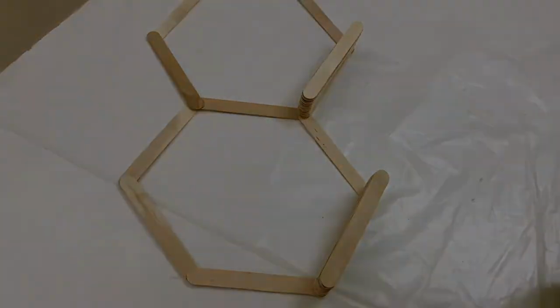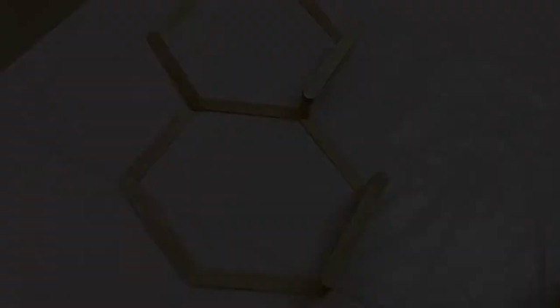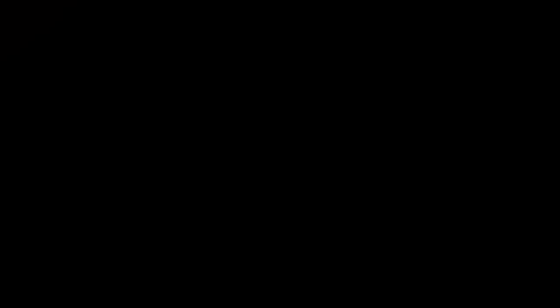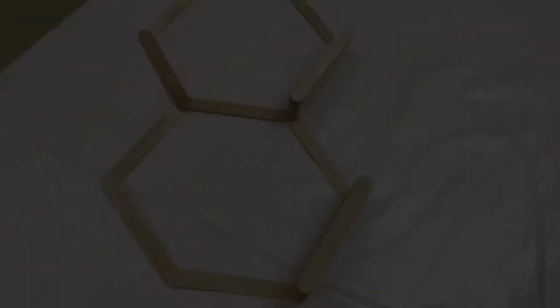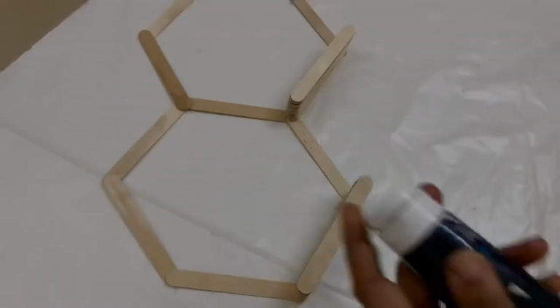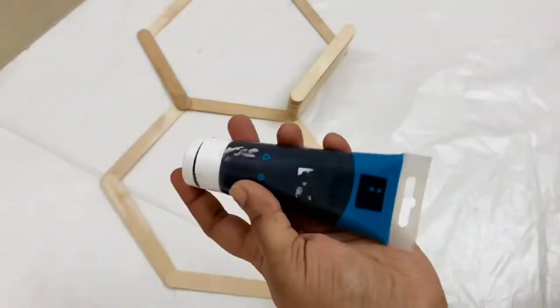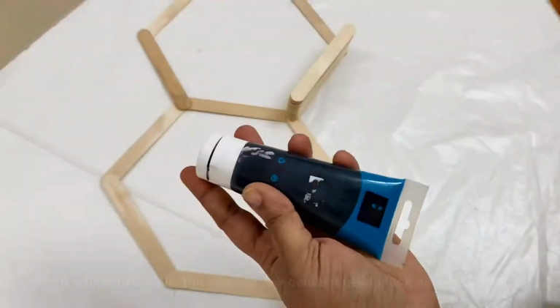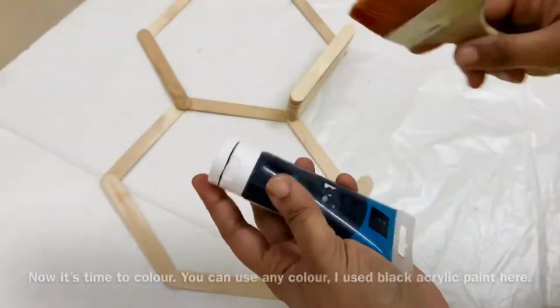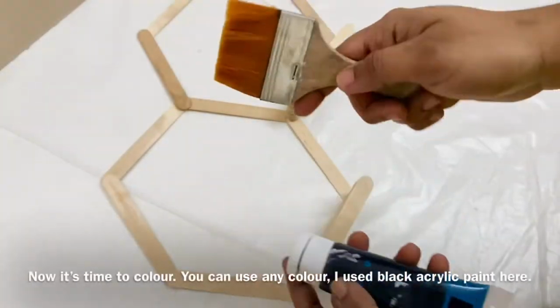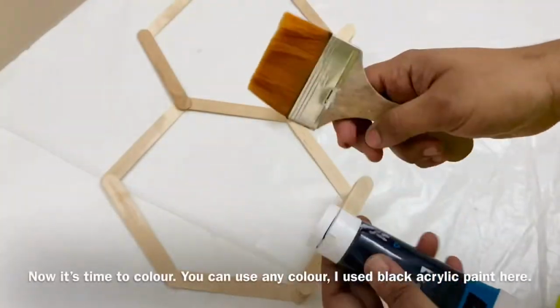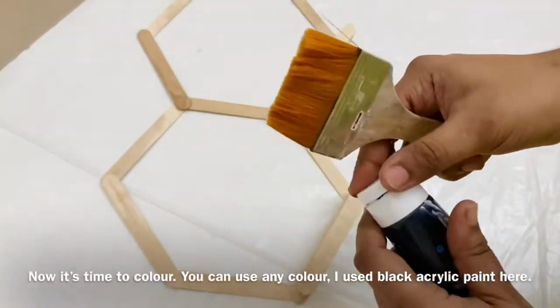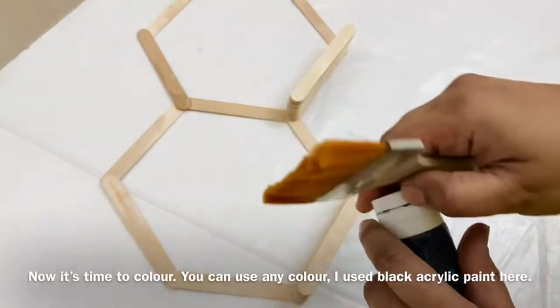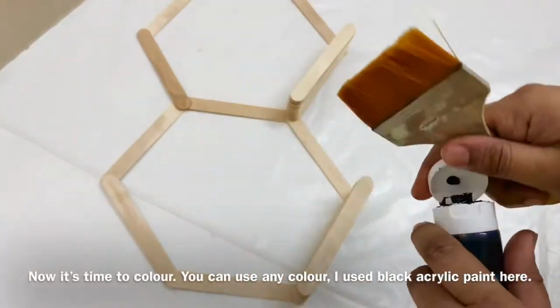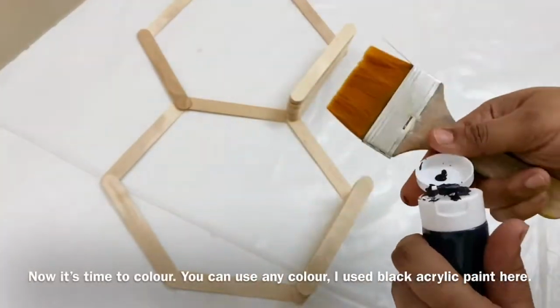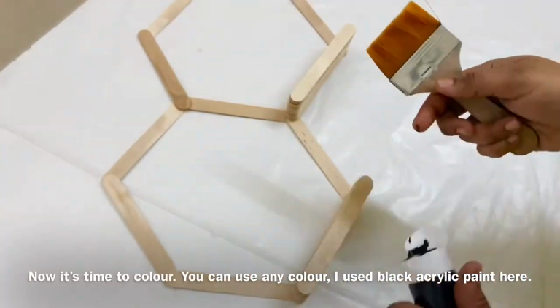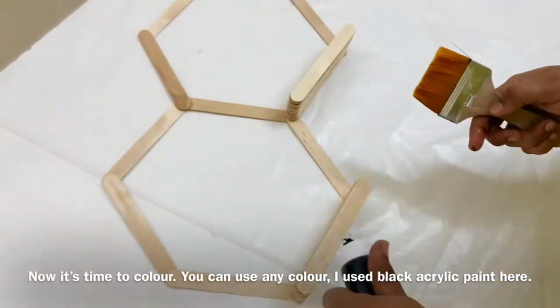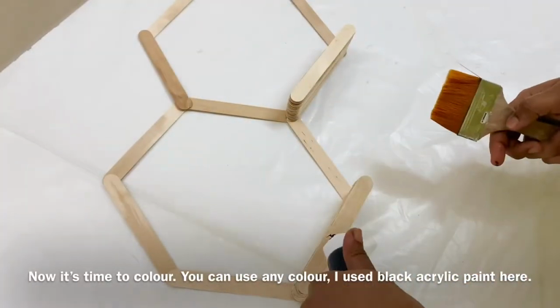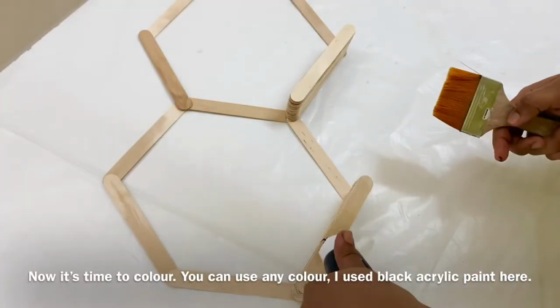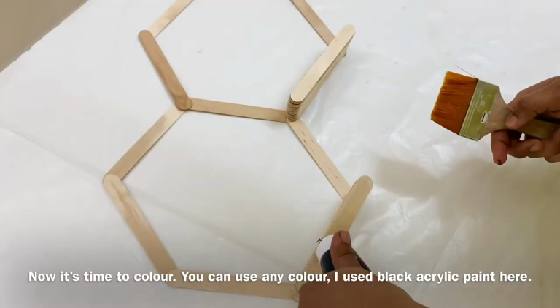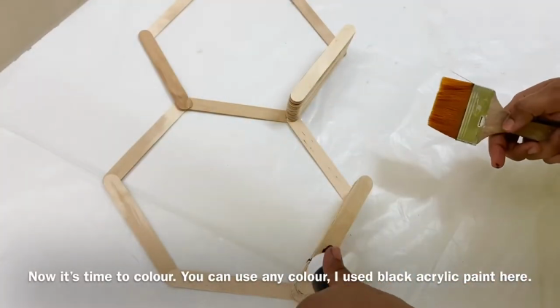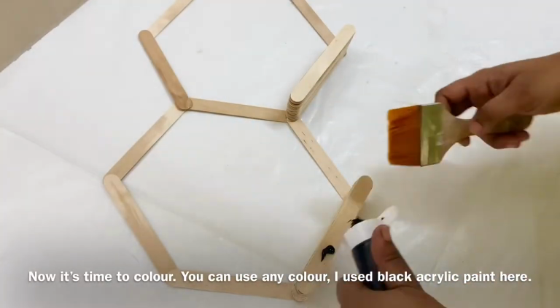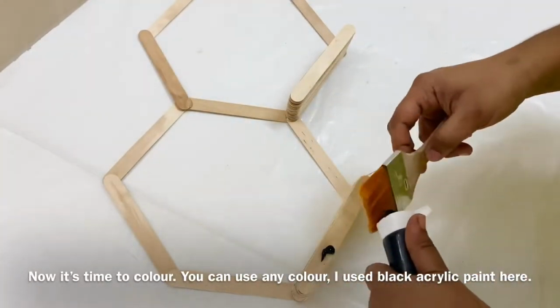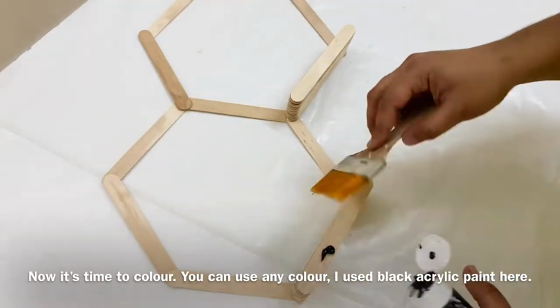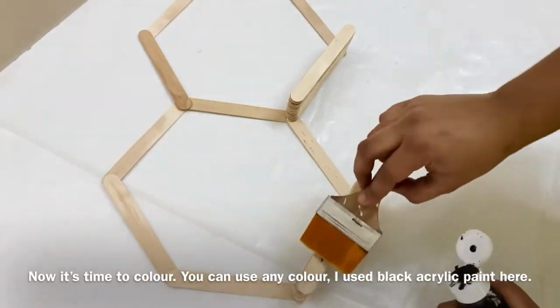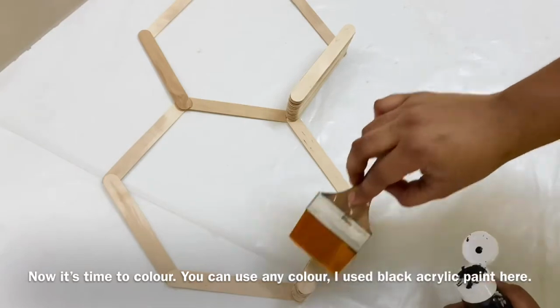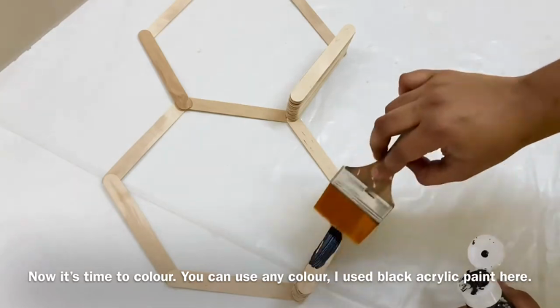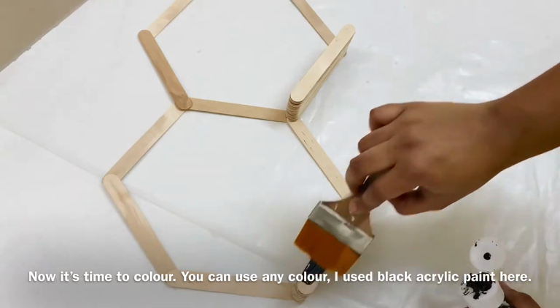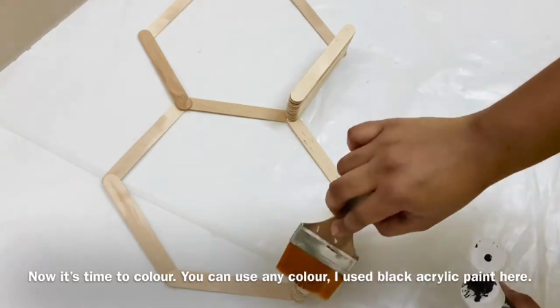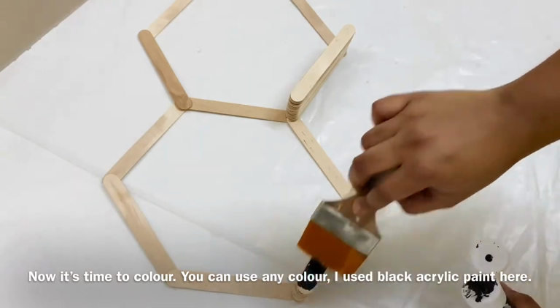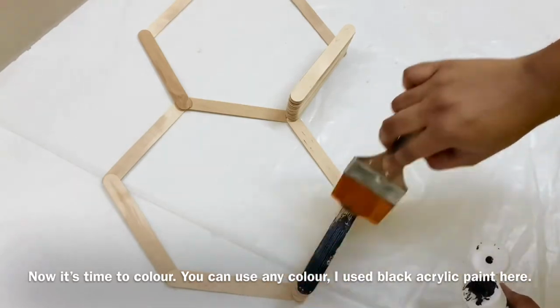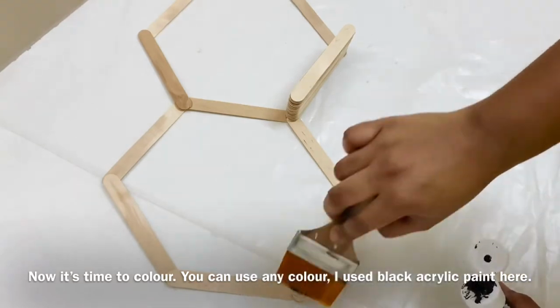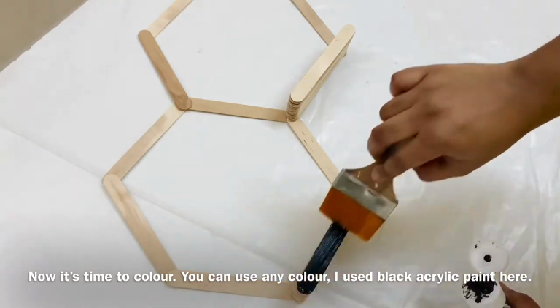Now we have the candle holder ready. Now we will paint it.